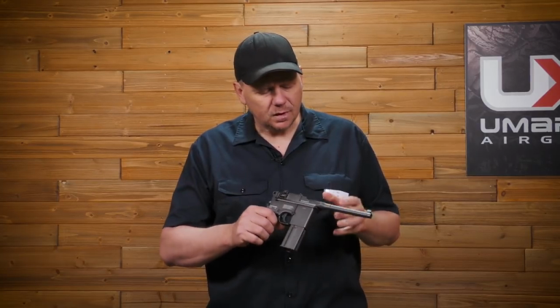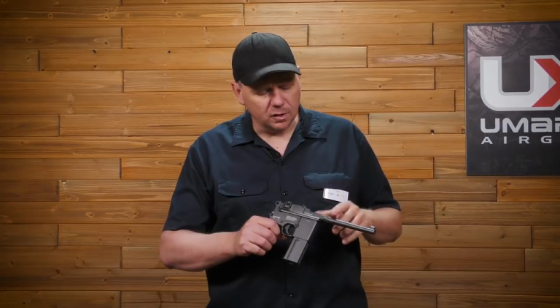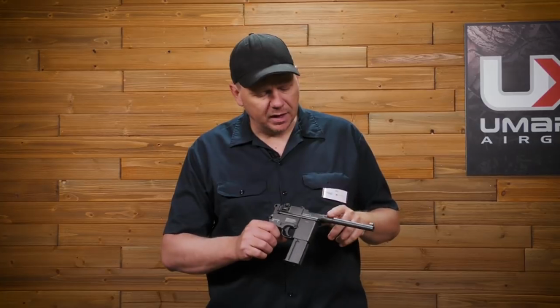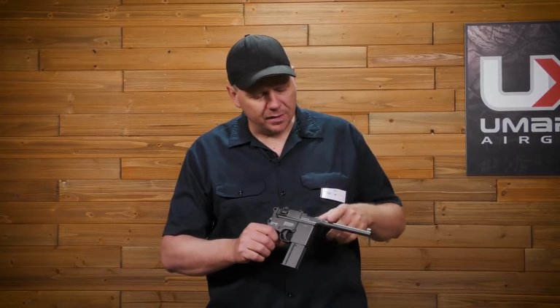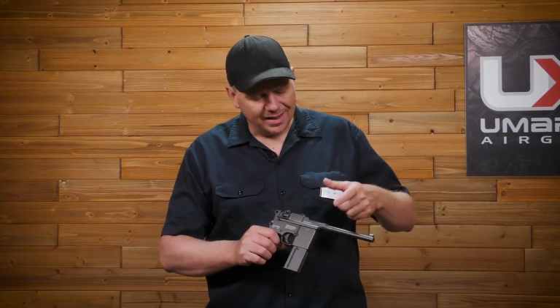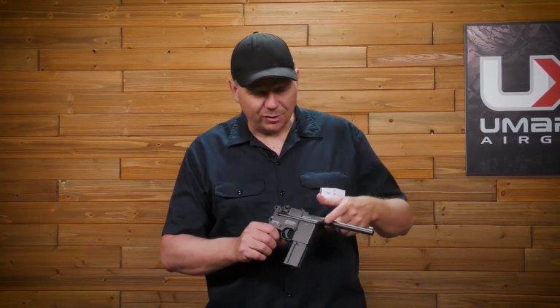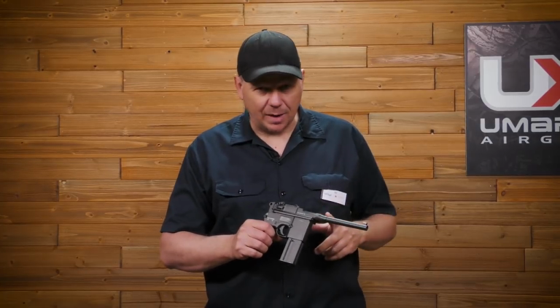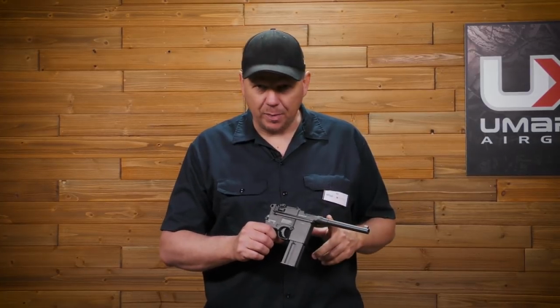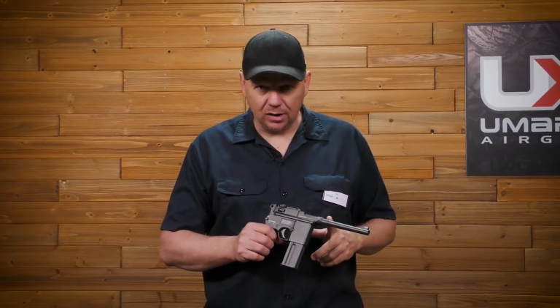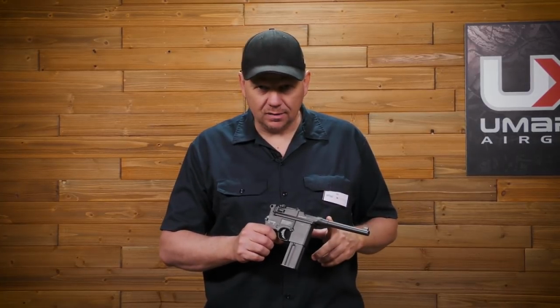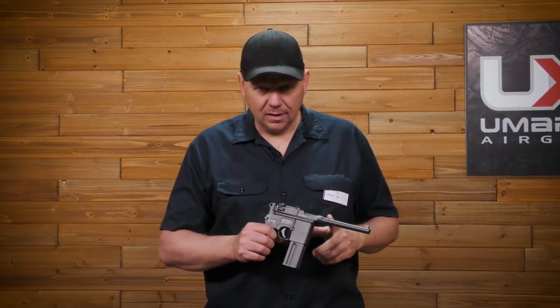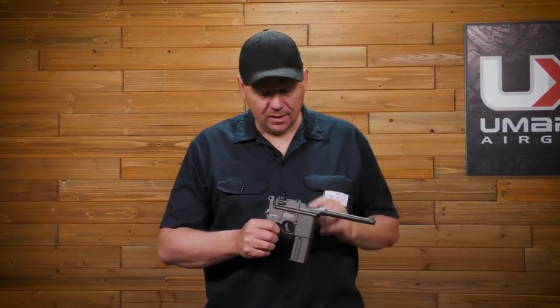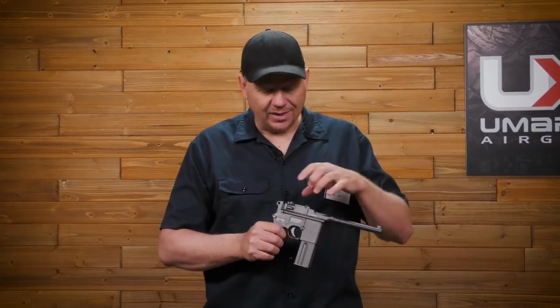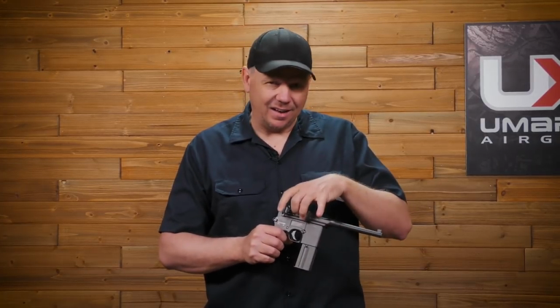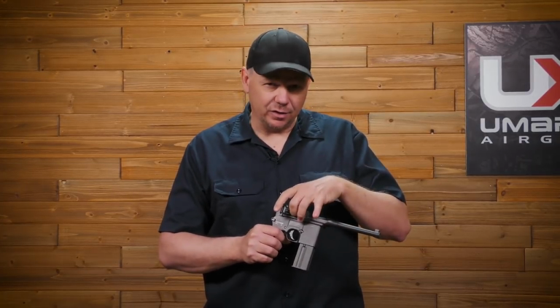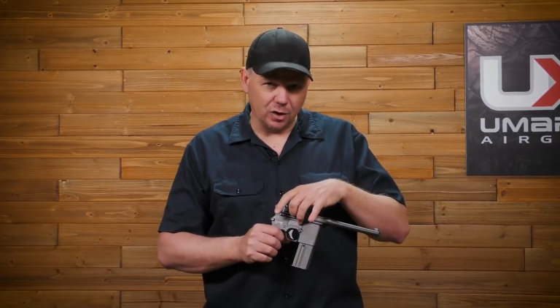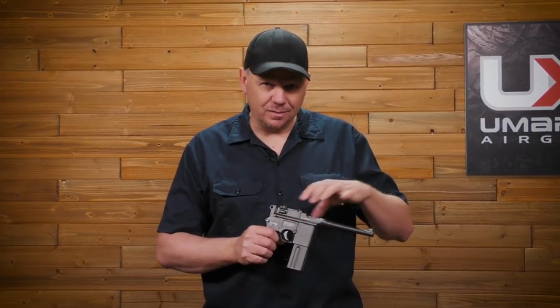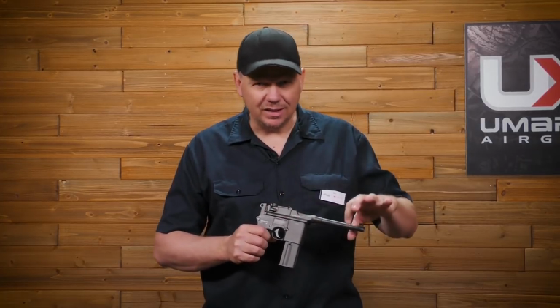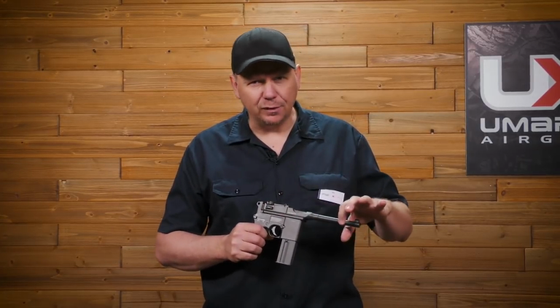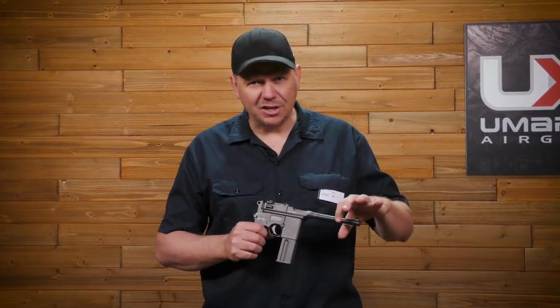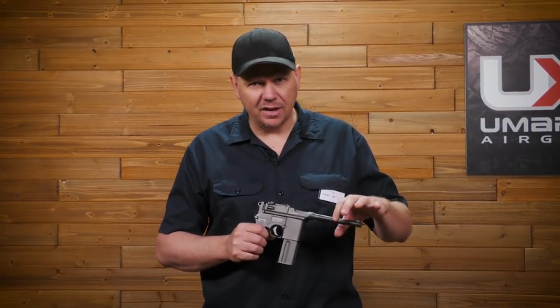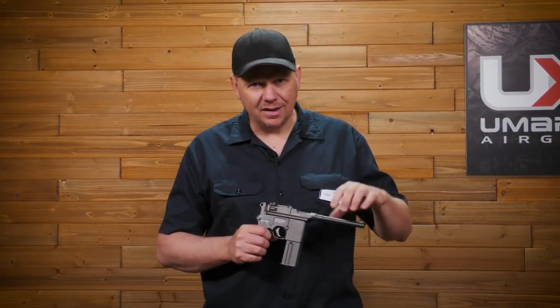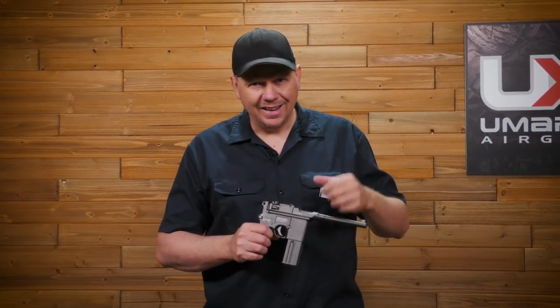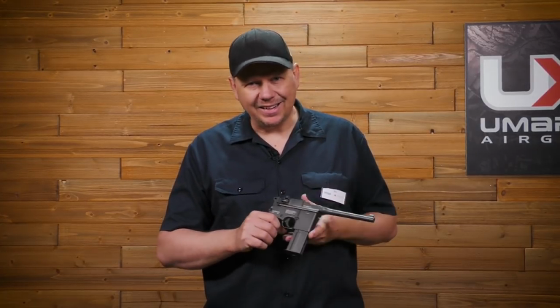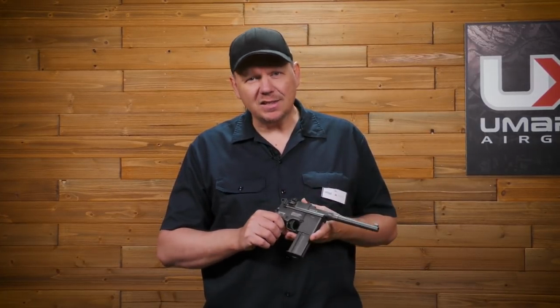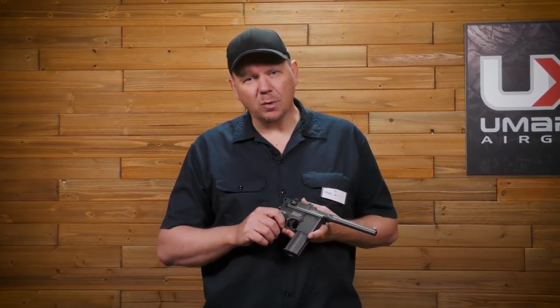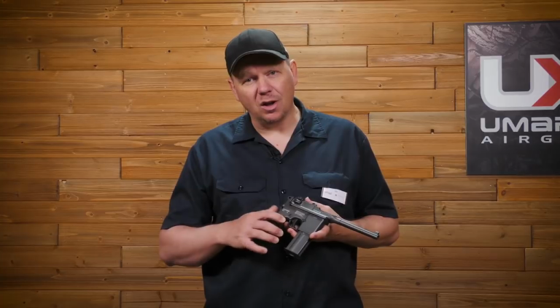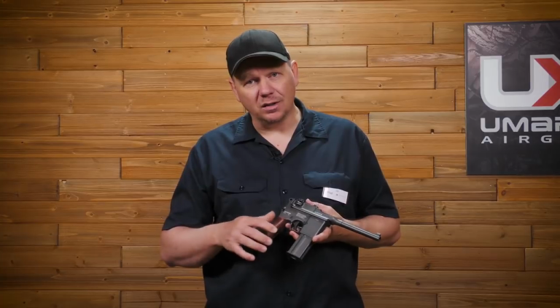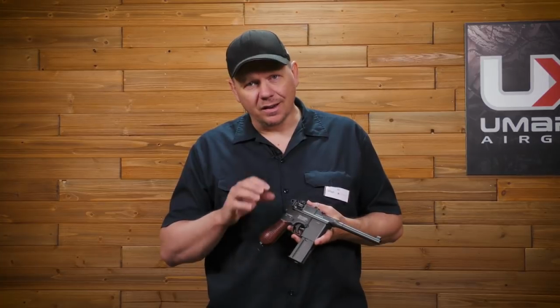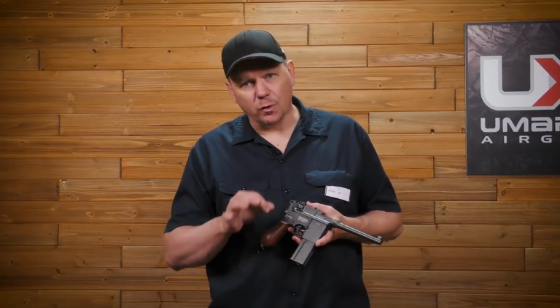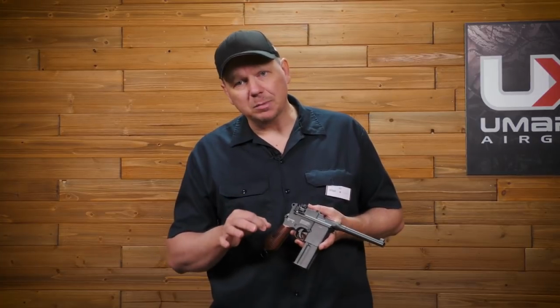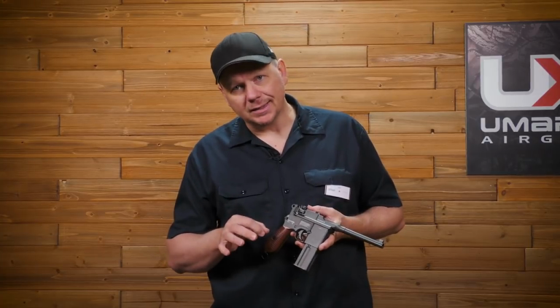To begin with, you have to chop the barrel, you have to add on the scope, you need a flash hider, and you need some what are called greeblies.